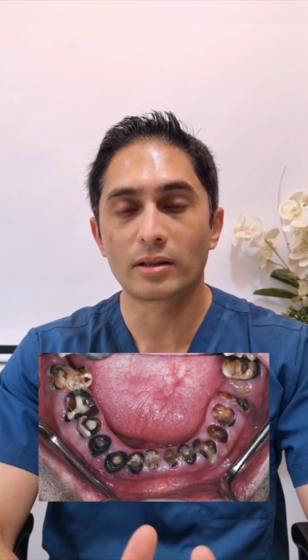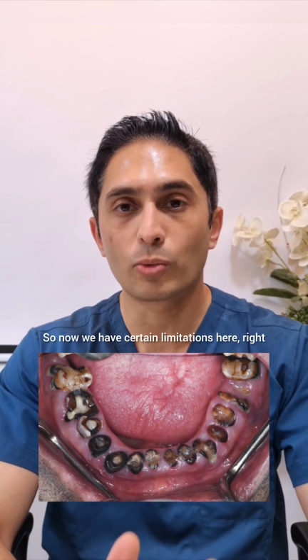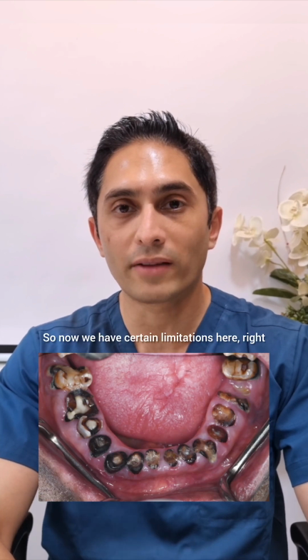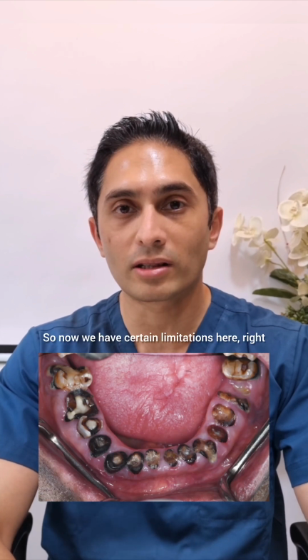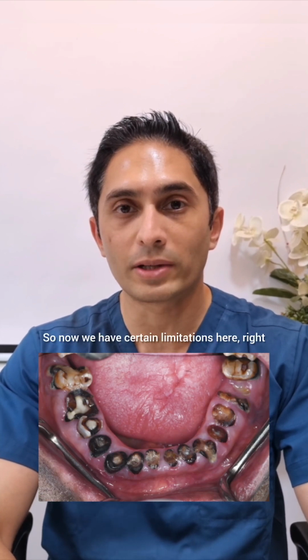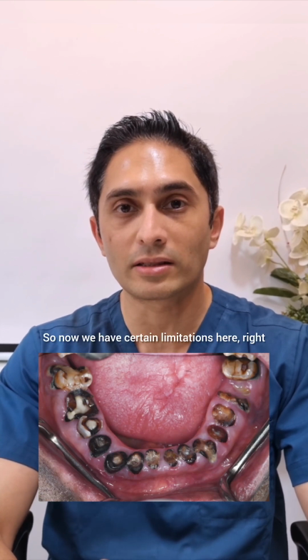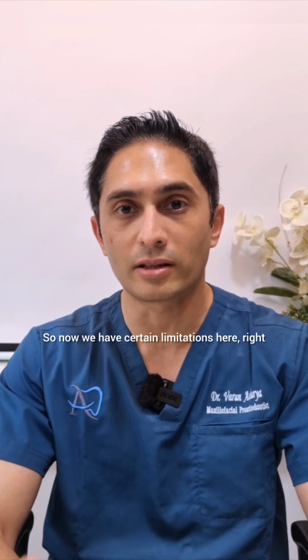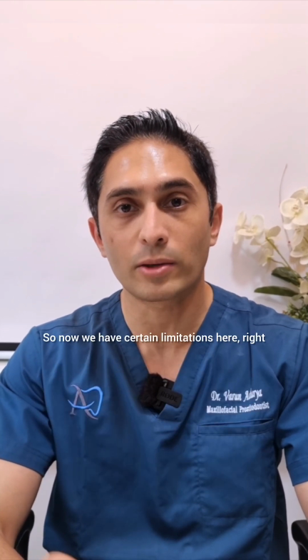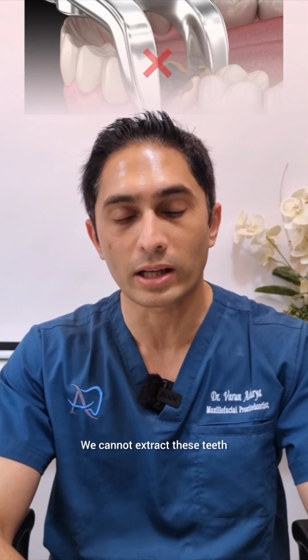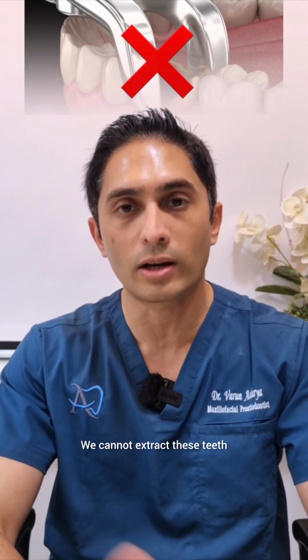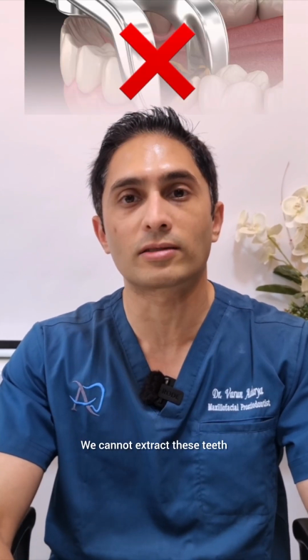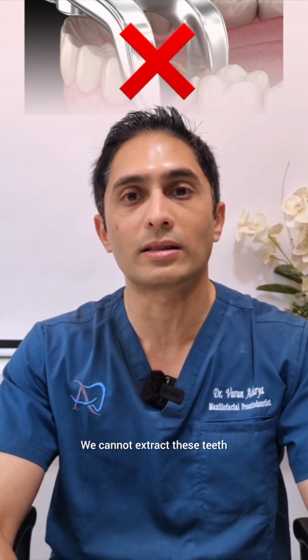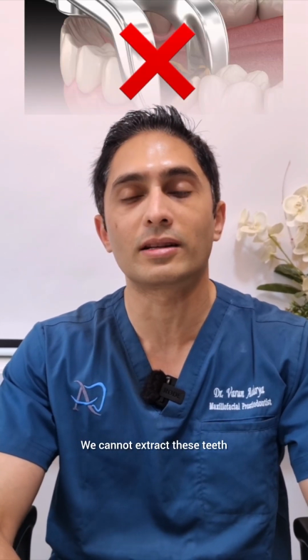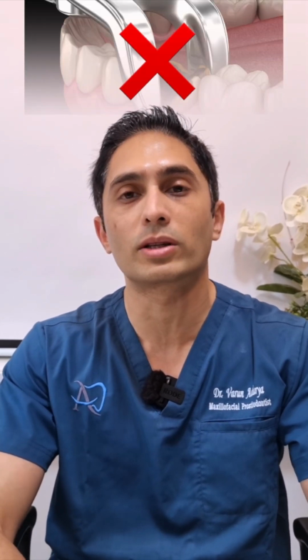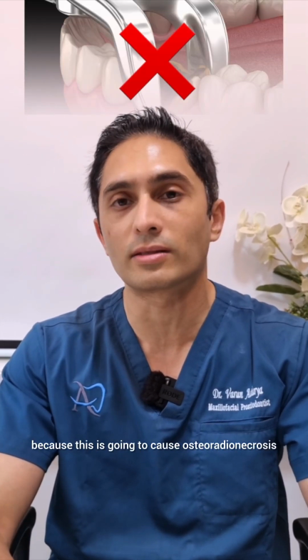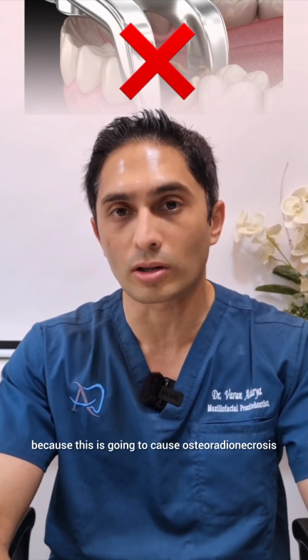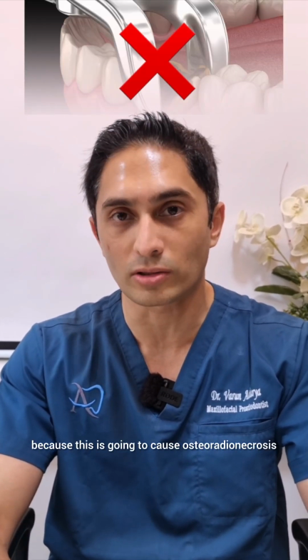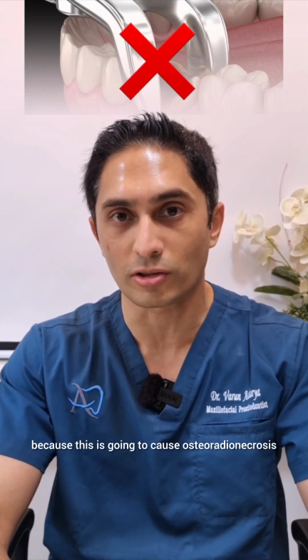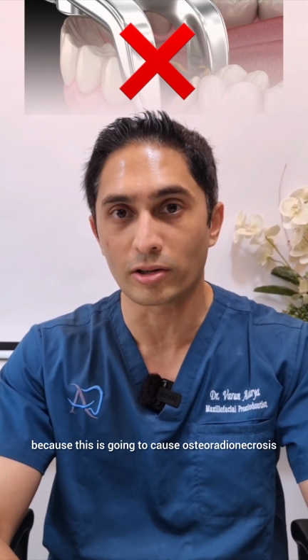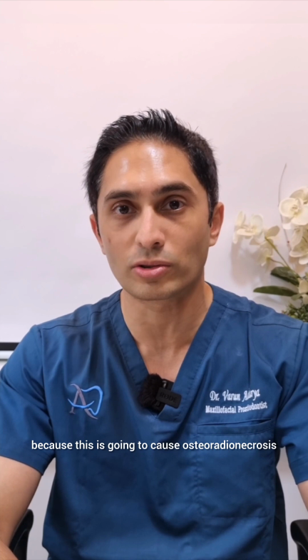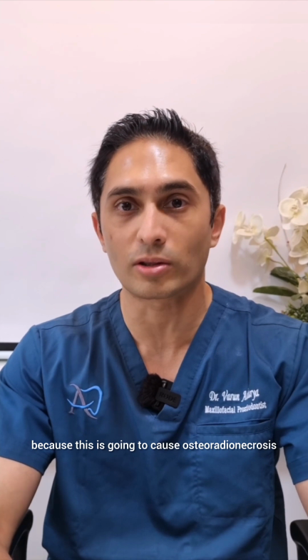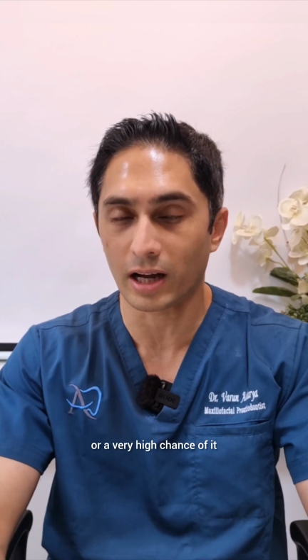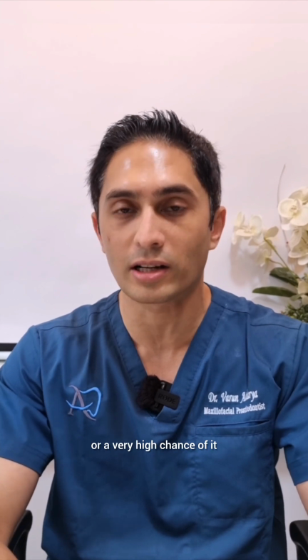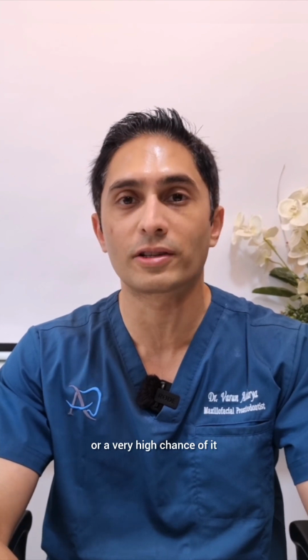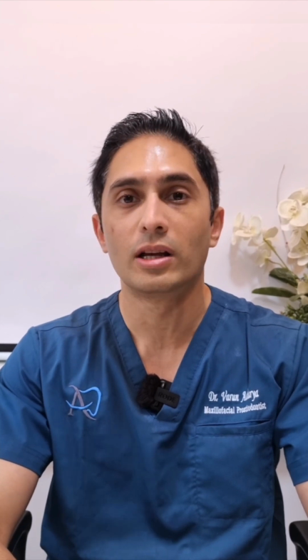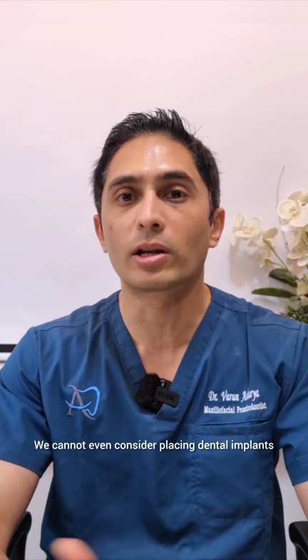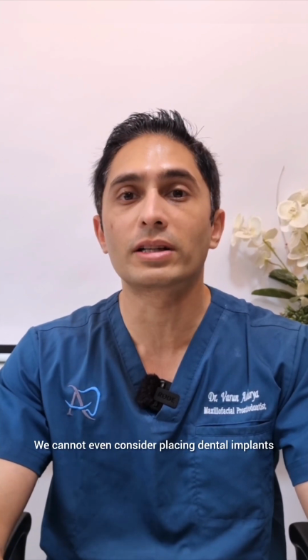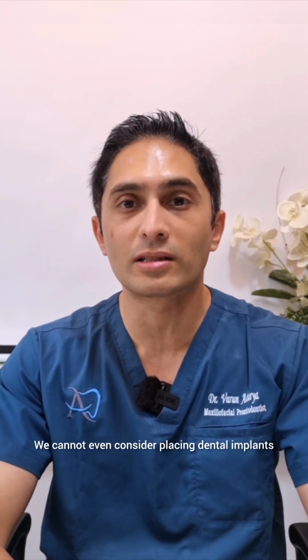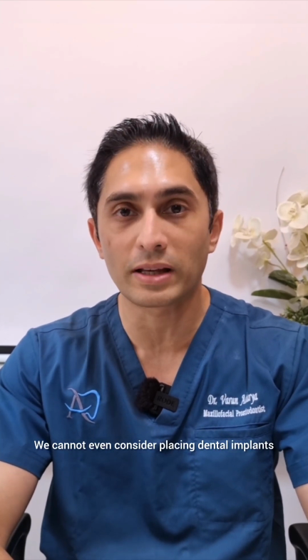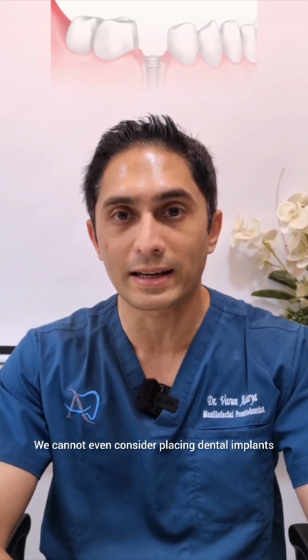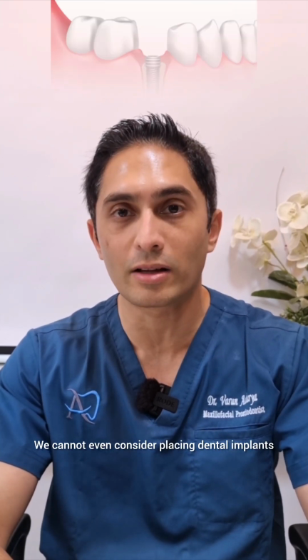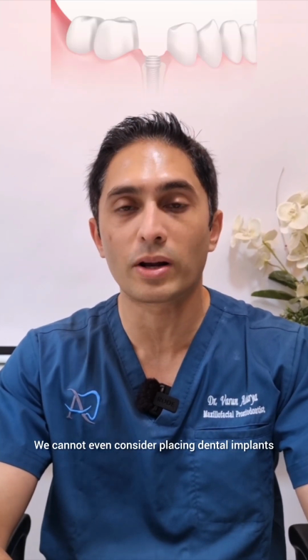So now we have certain limitations here. We cannot extract these teeth because this is going to cause osteoradionecrosis, or carry a very high chance of it. We cannot even consider placing dental implants.